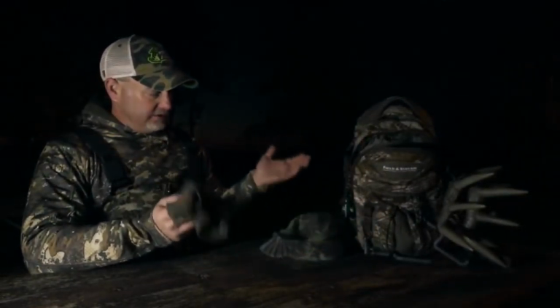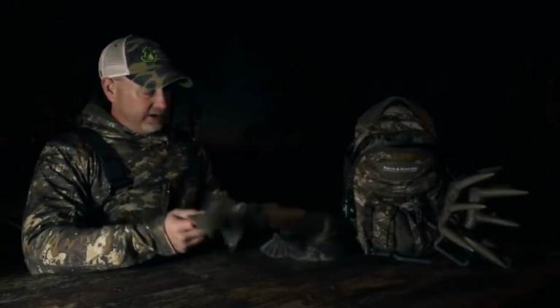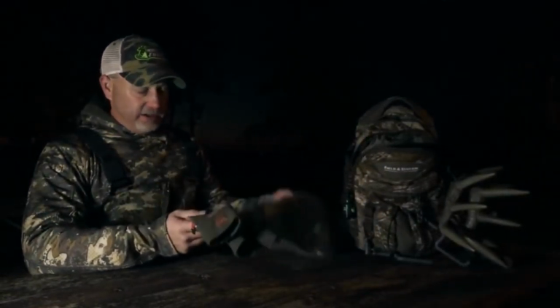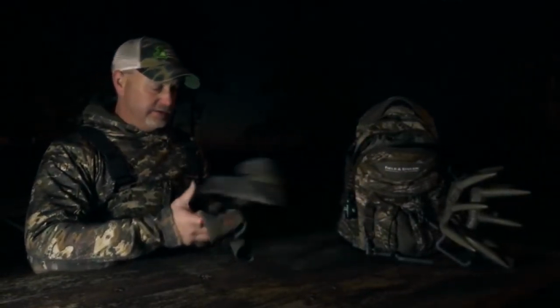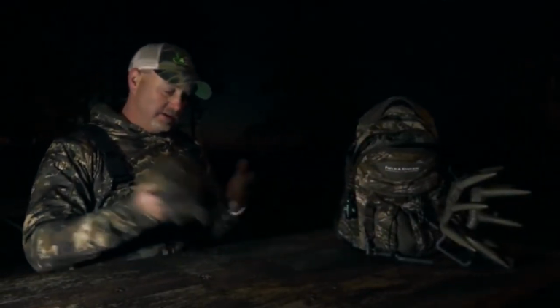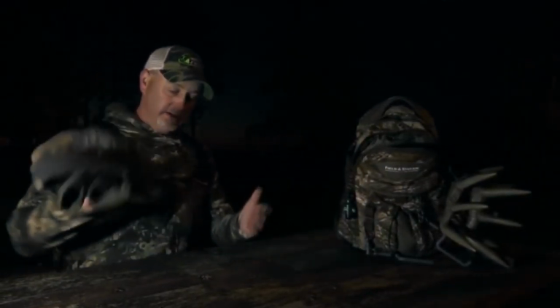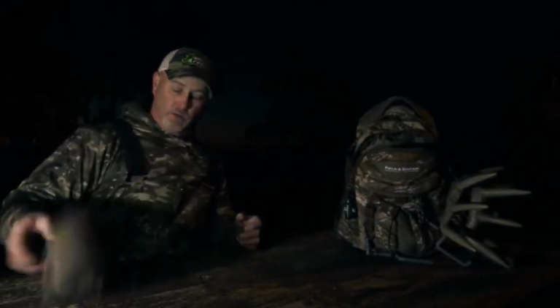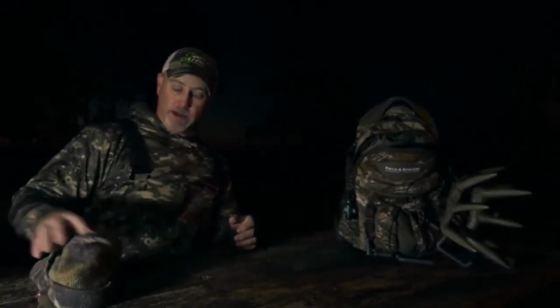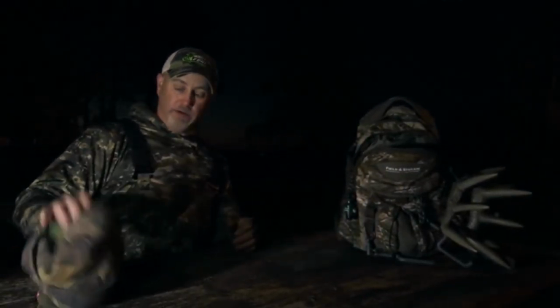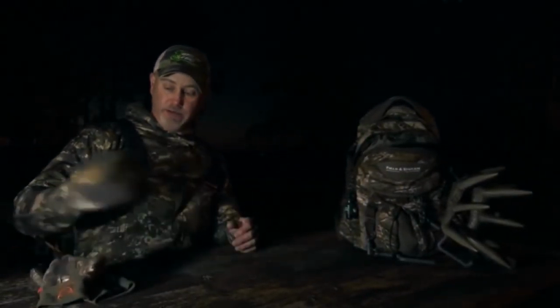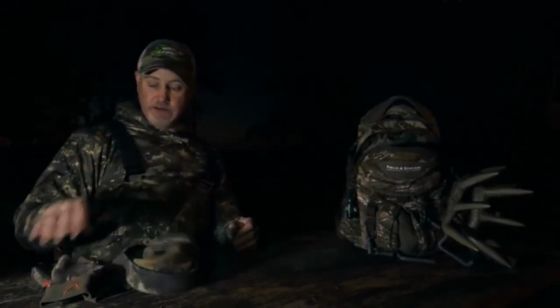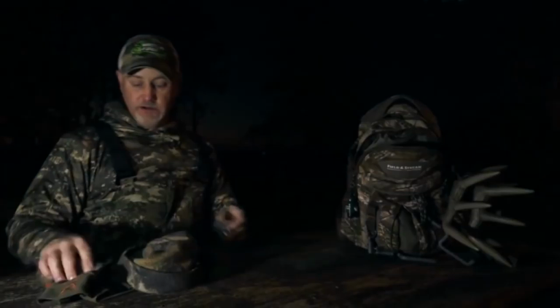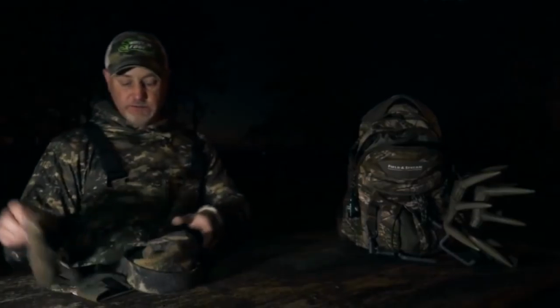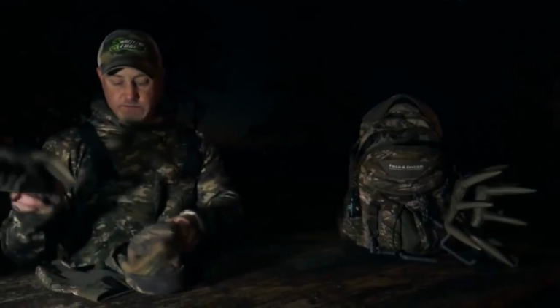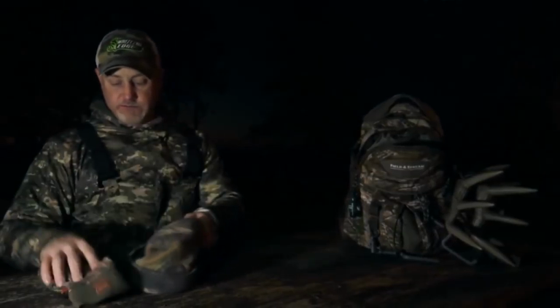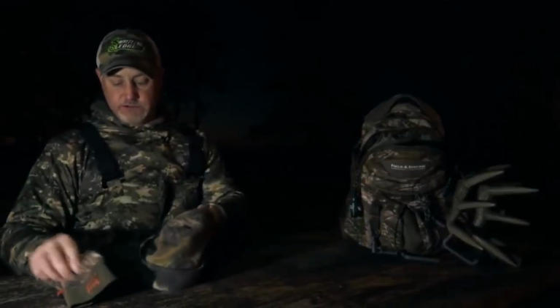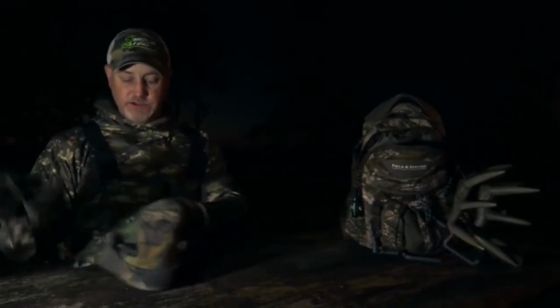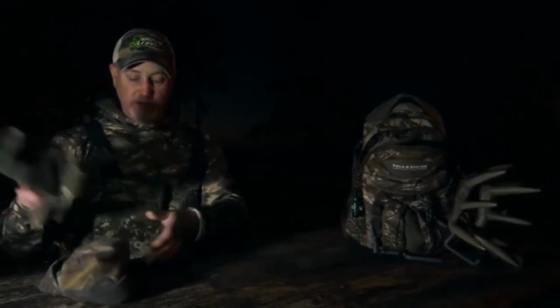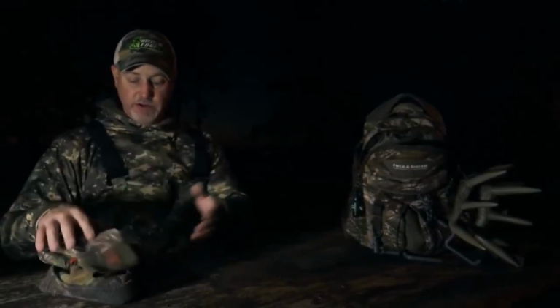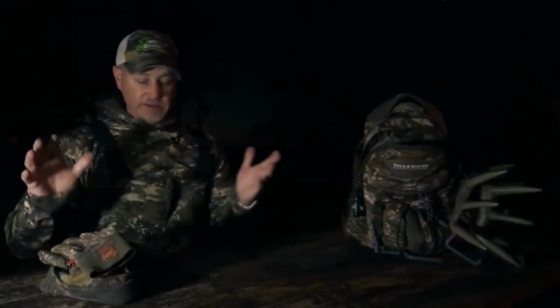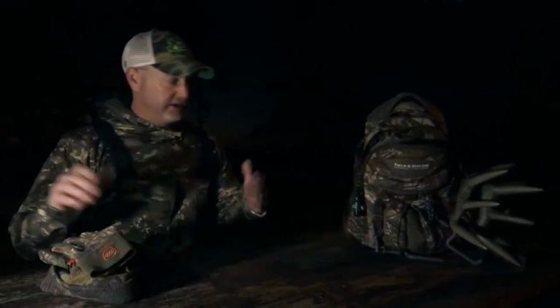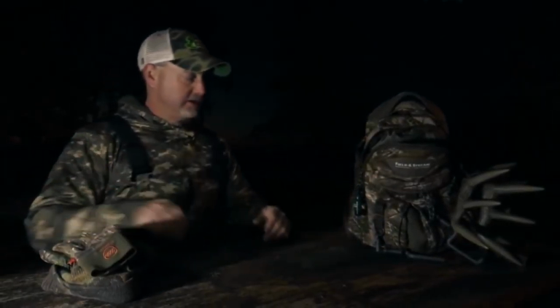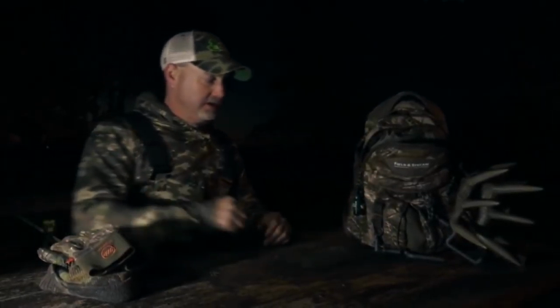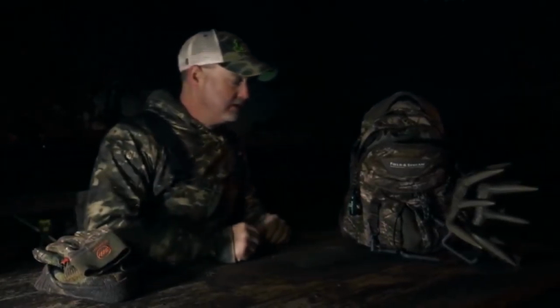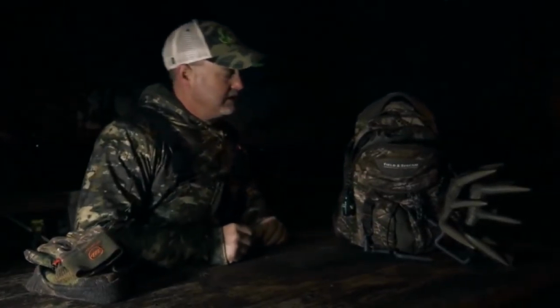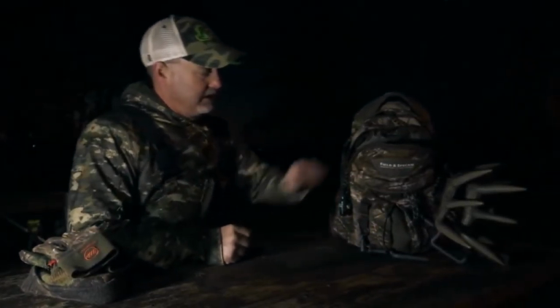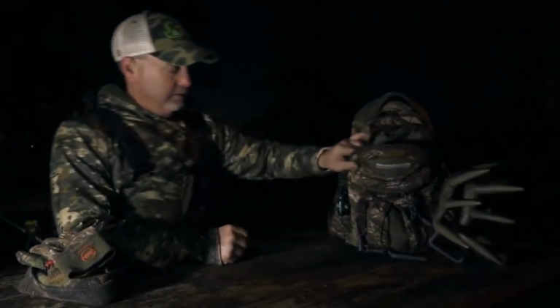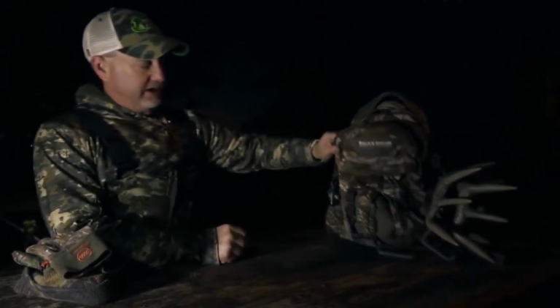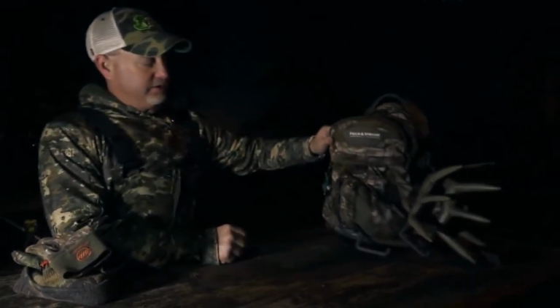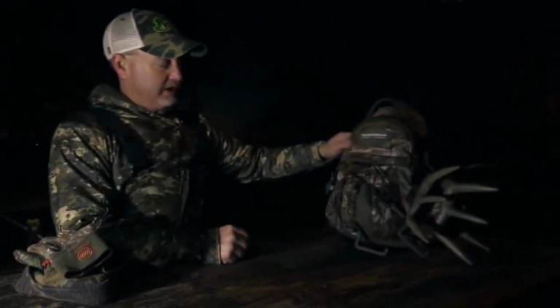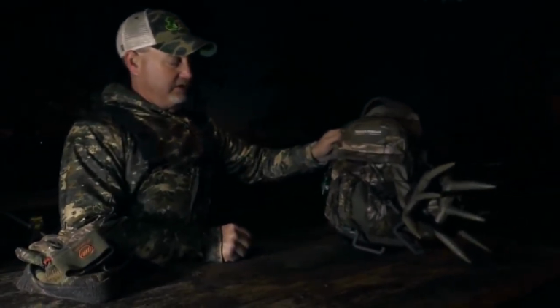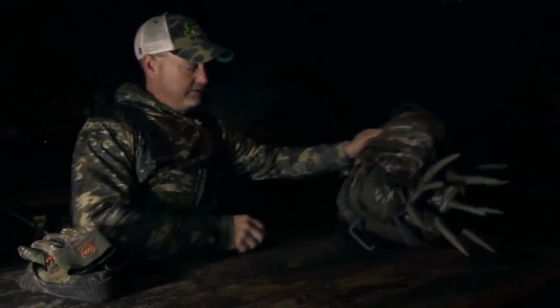I always carry gloves and a warm hat with me, because you just never know how the day is going to go. I normally carry two pairs of gloves.